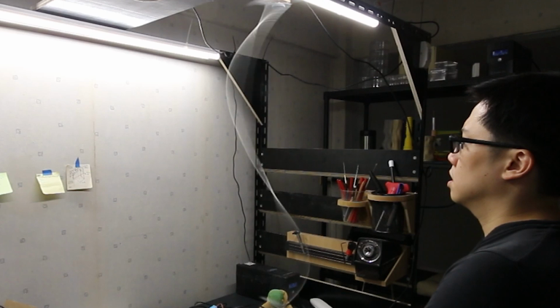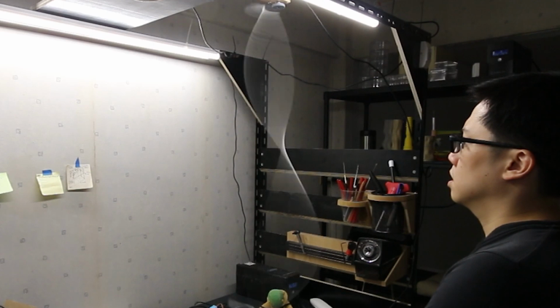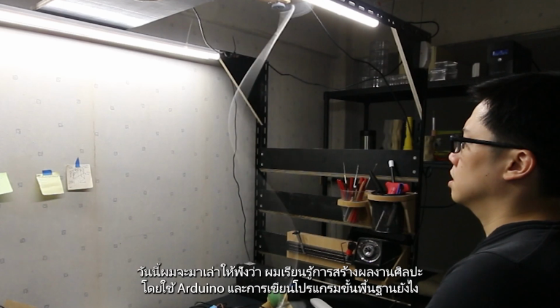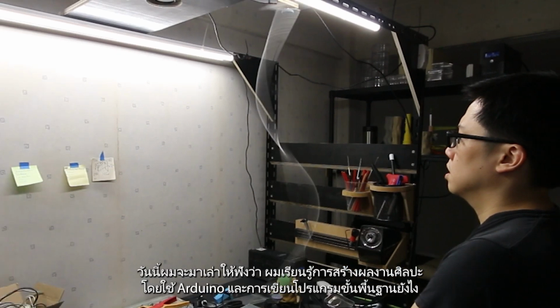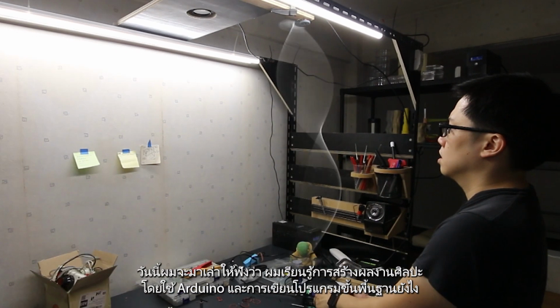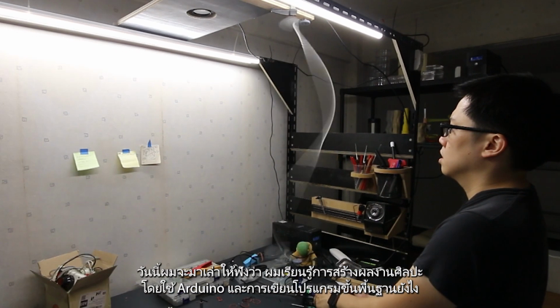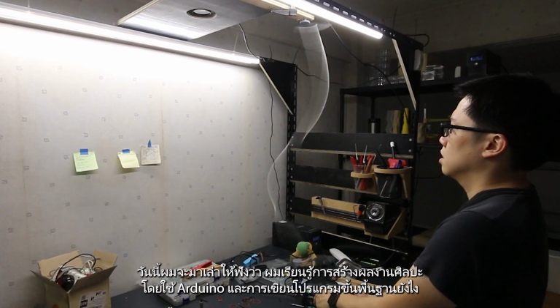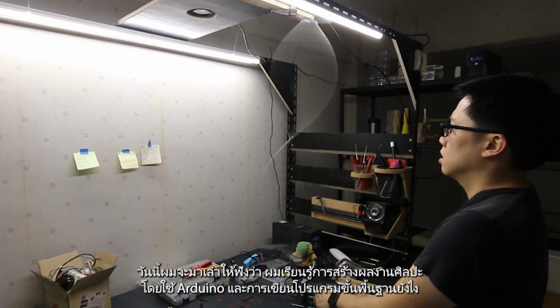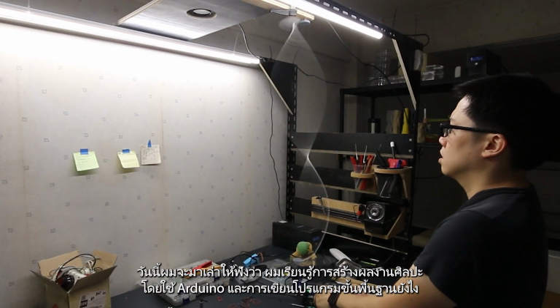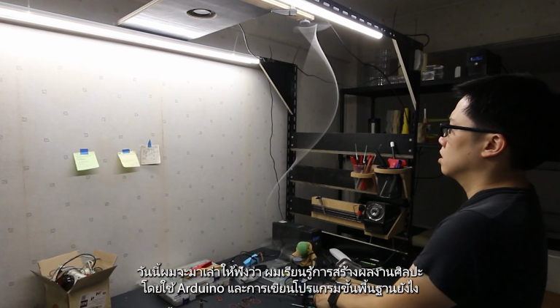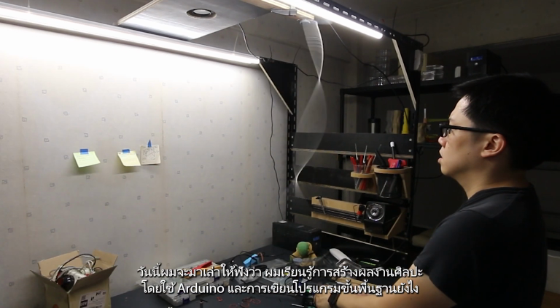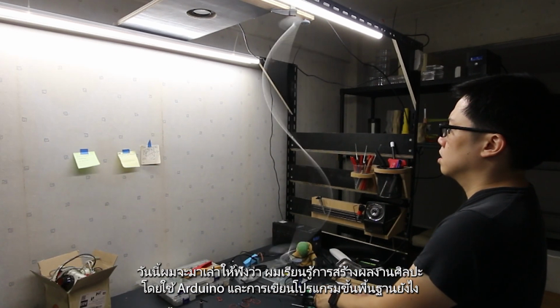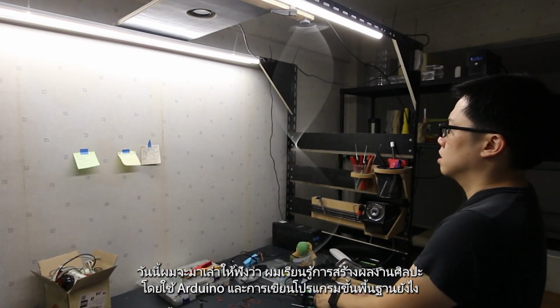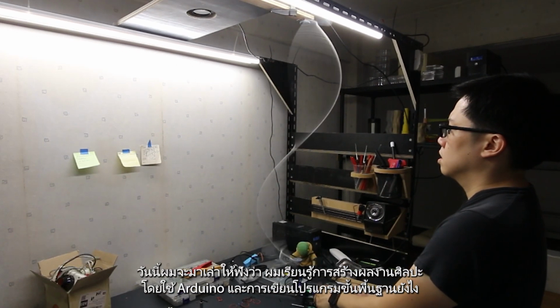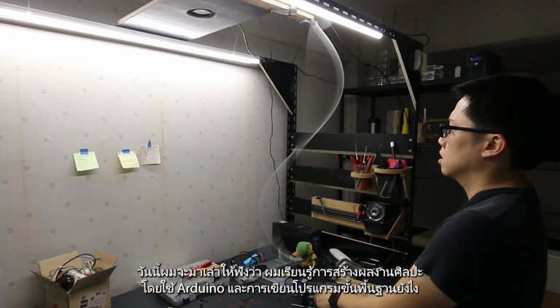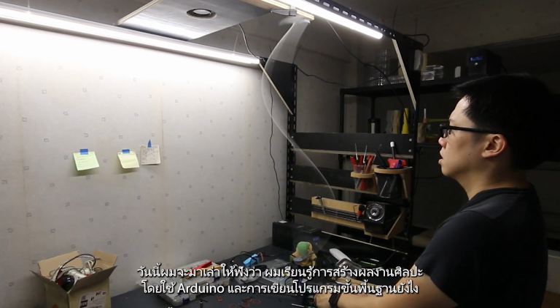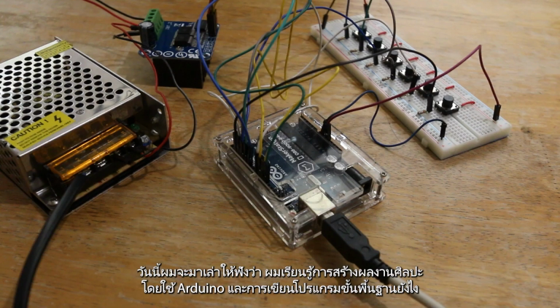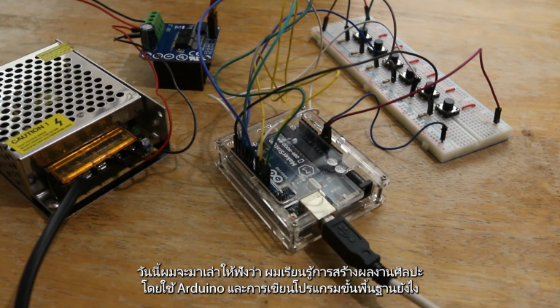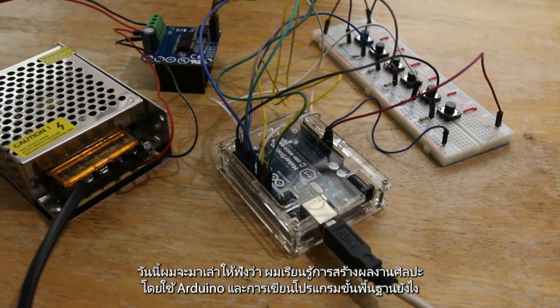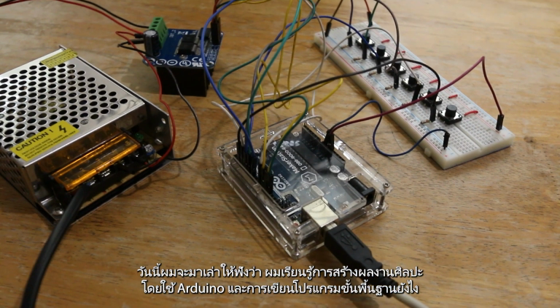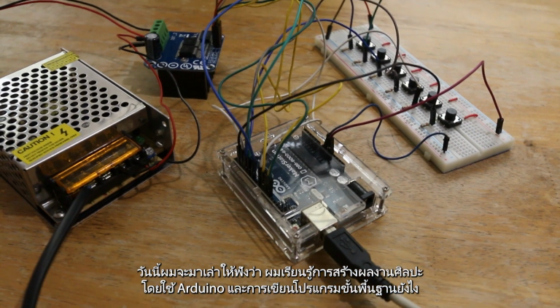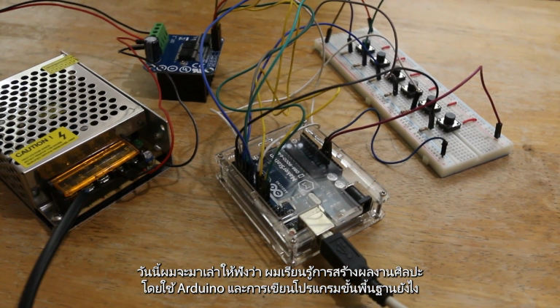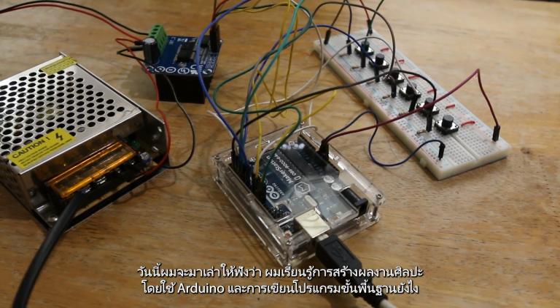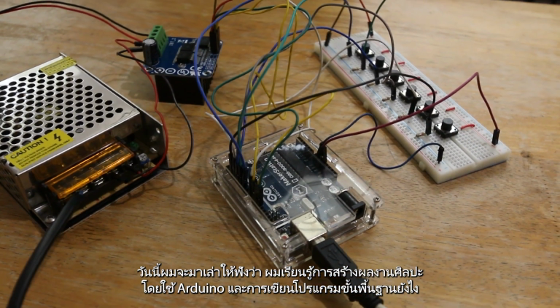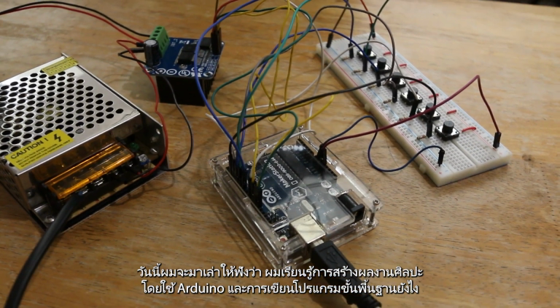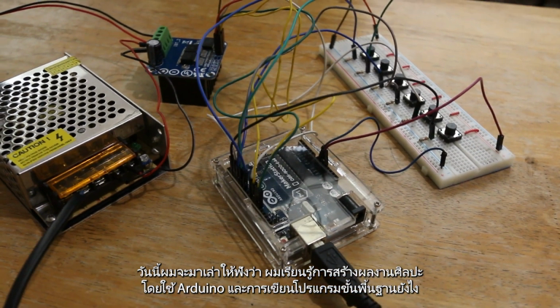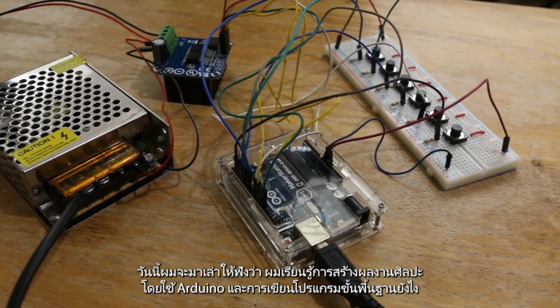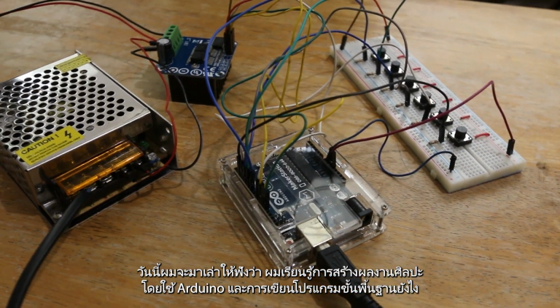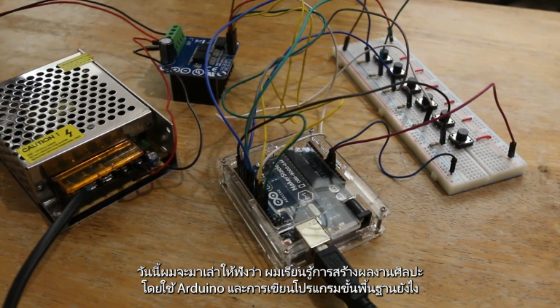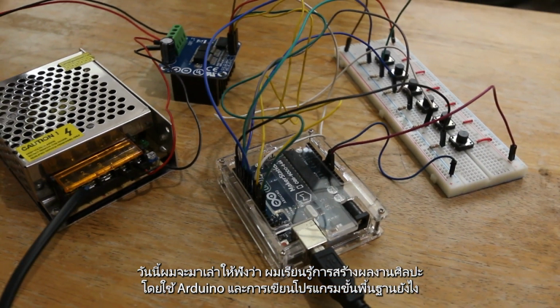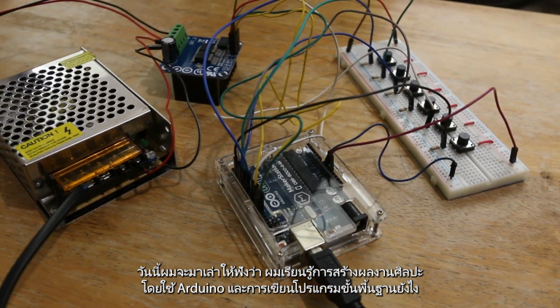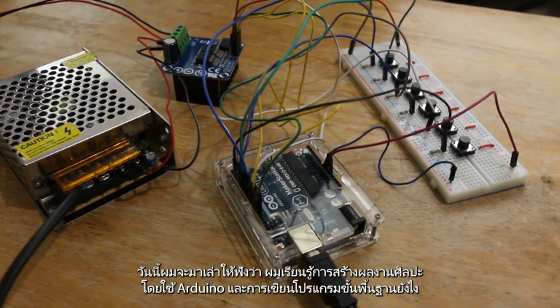Today I'll tell you how I learned to create an art project using Arduino and basic coding.